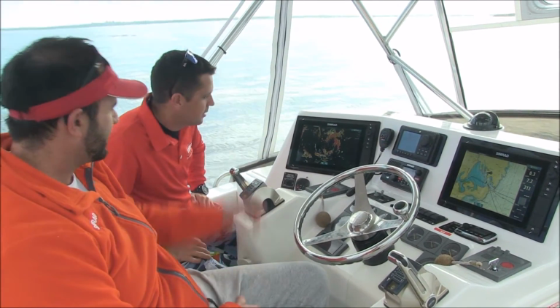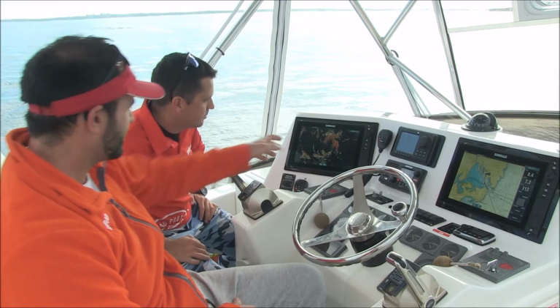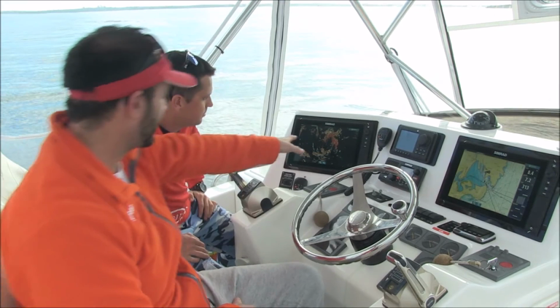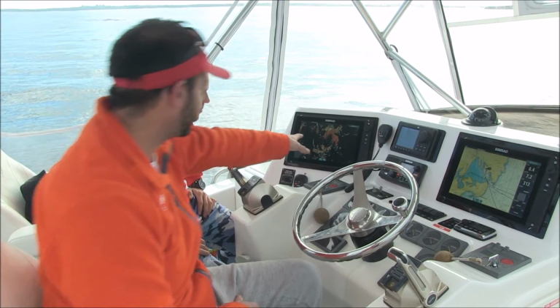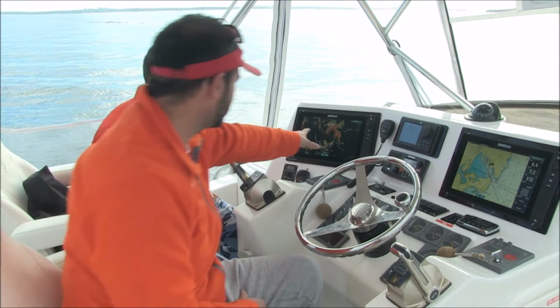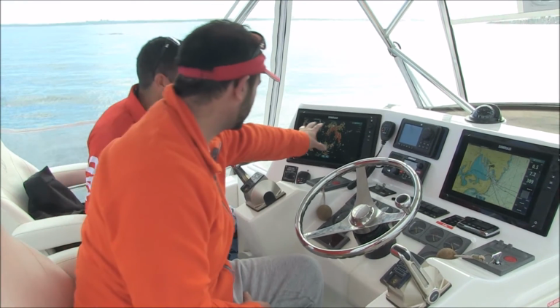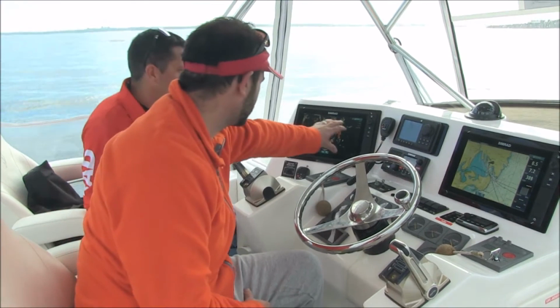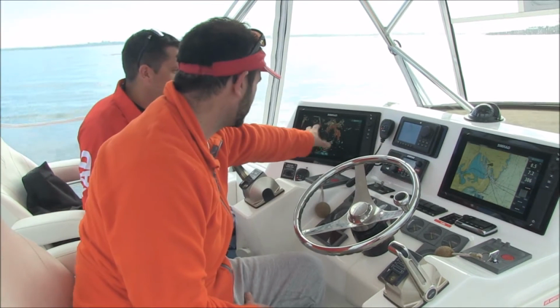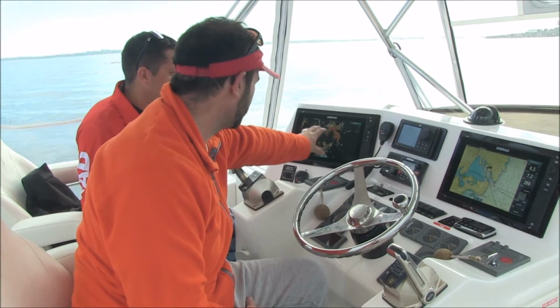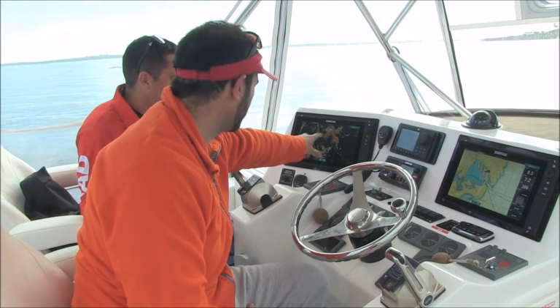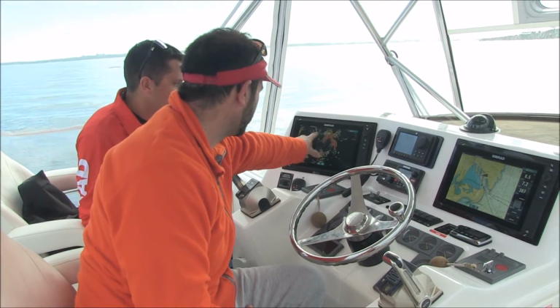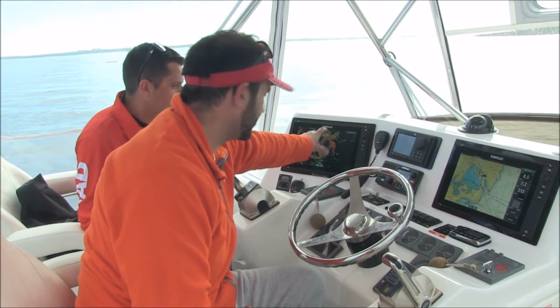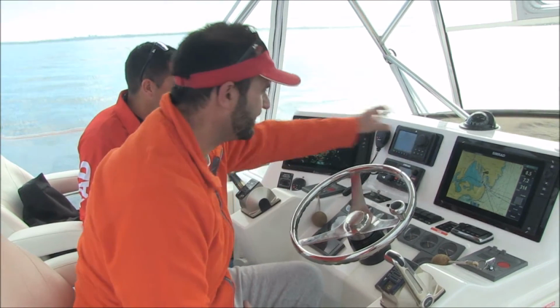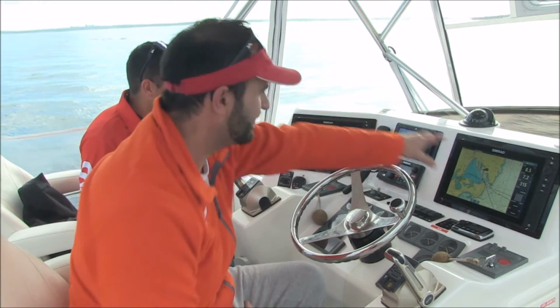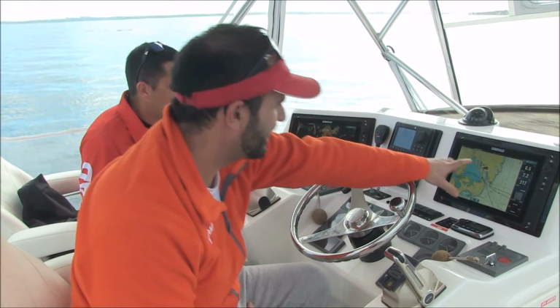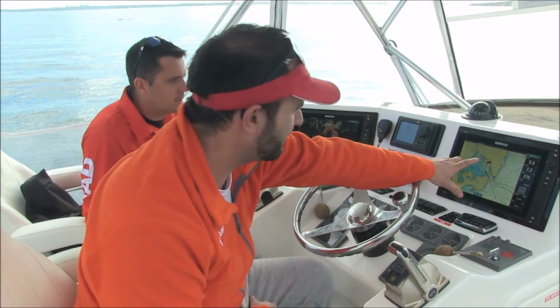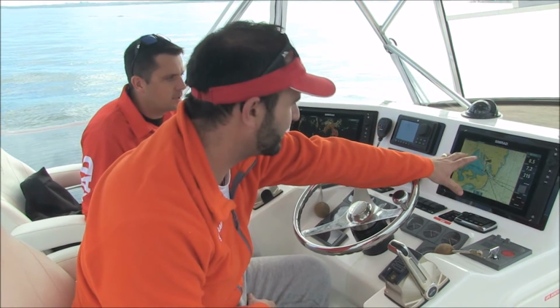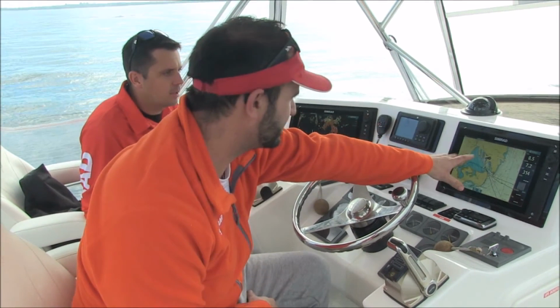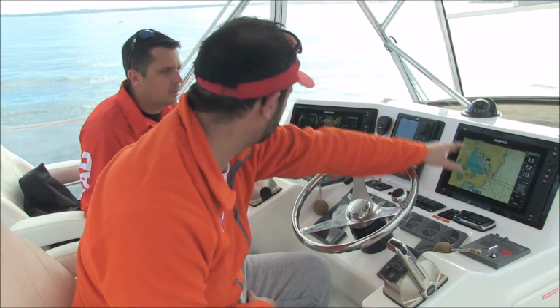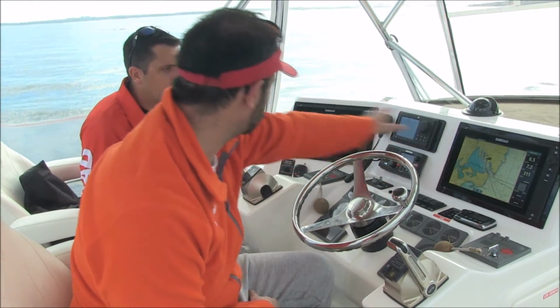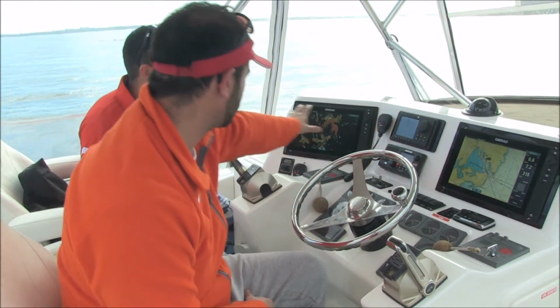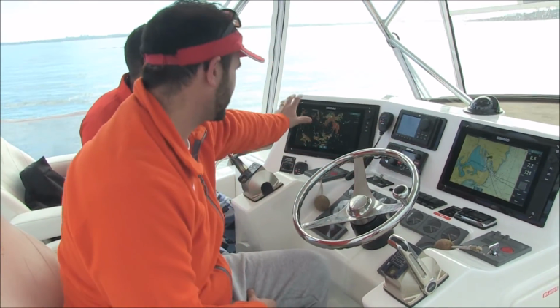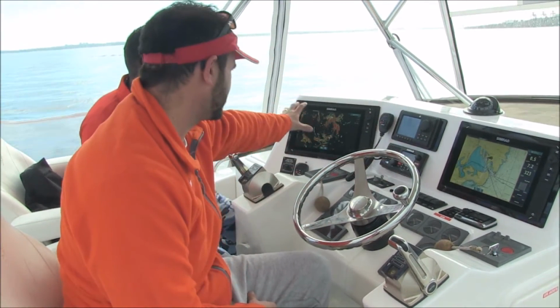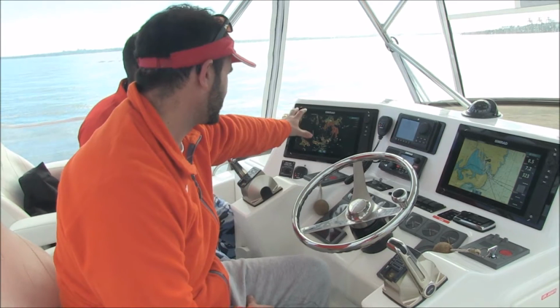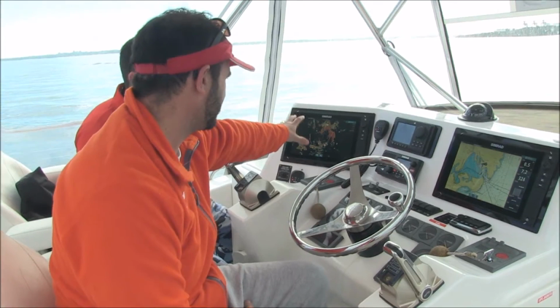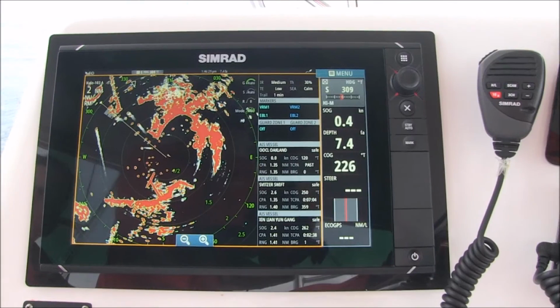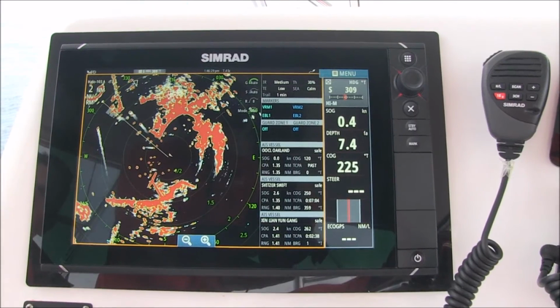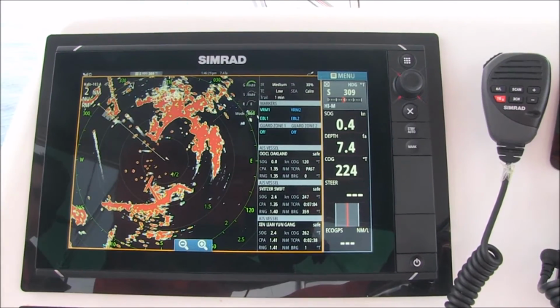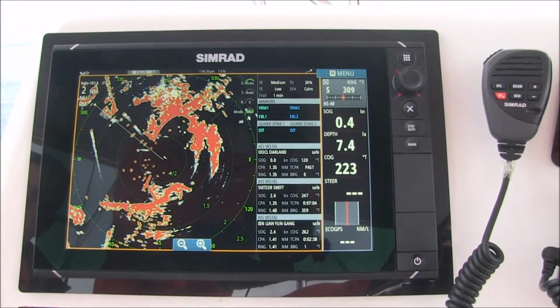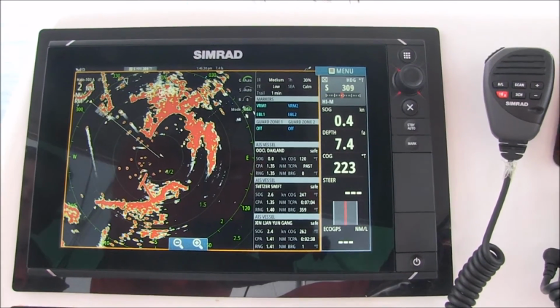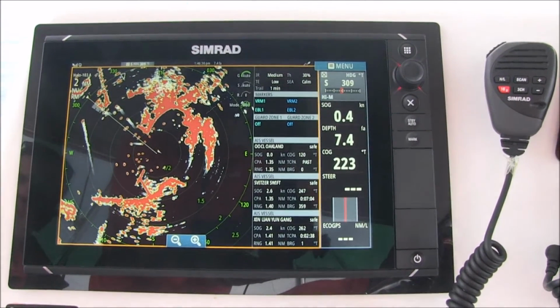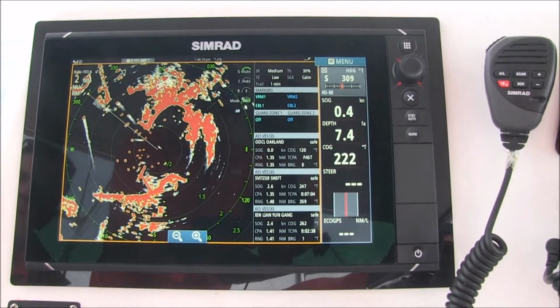You can see the clarity, you can see the shape of Botany Bay there, and over here on our GPS it's pretty much the exact same image, just on the radar screen.